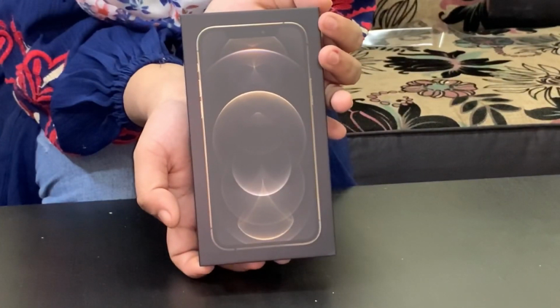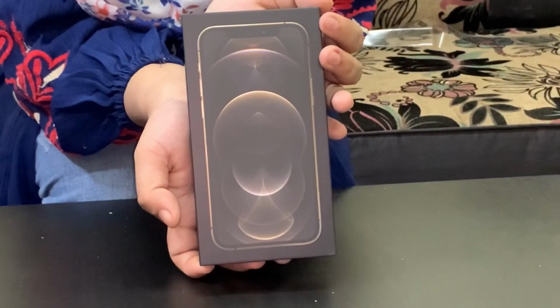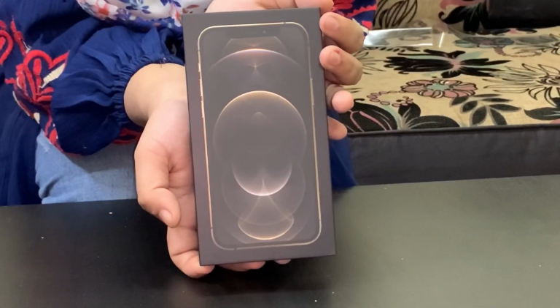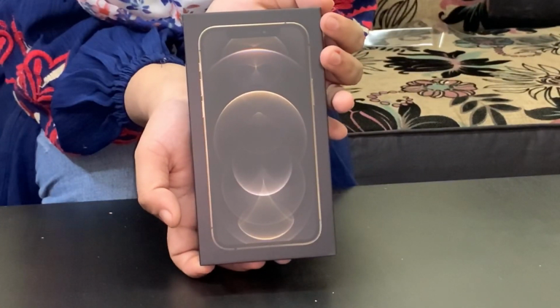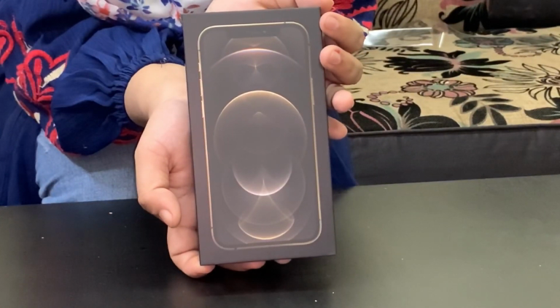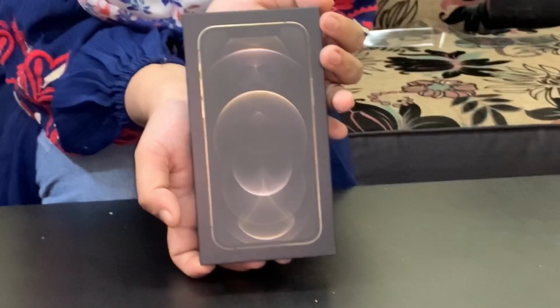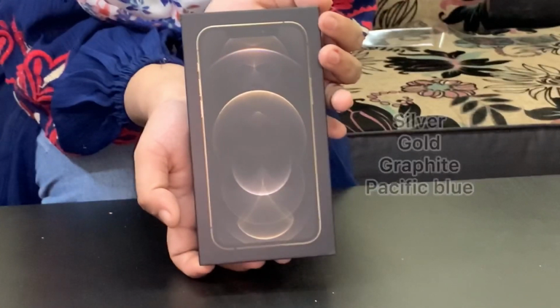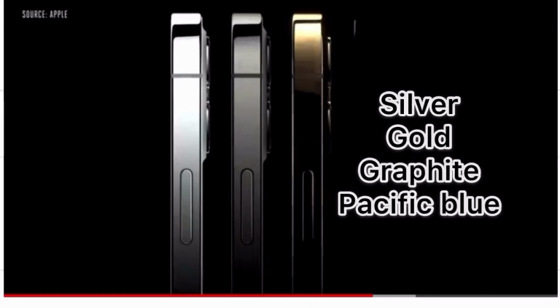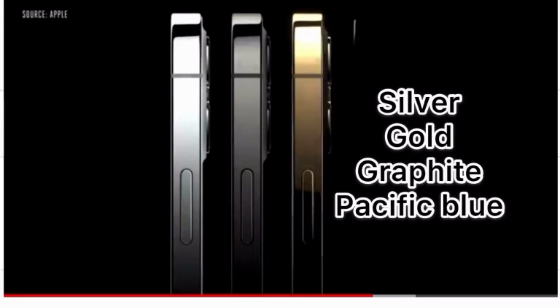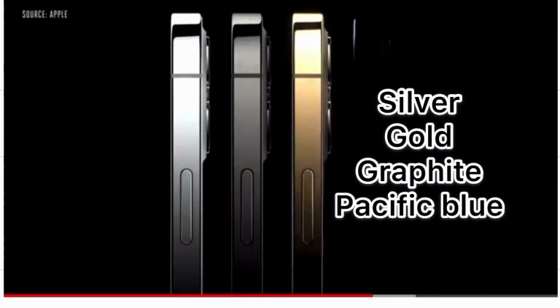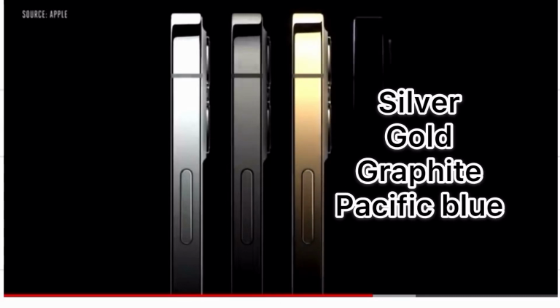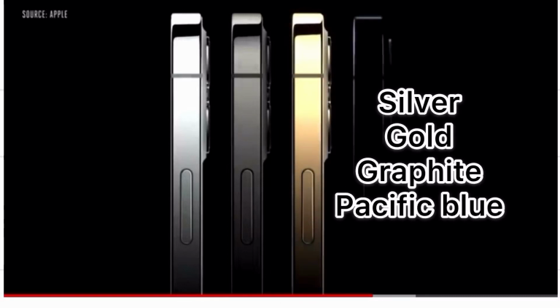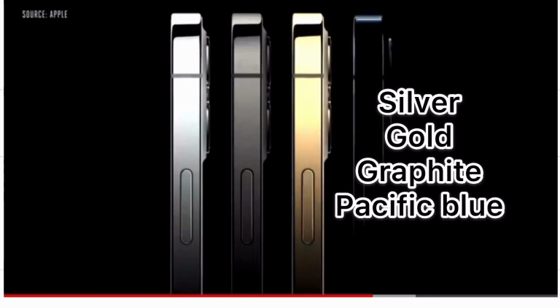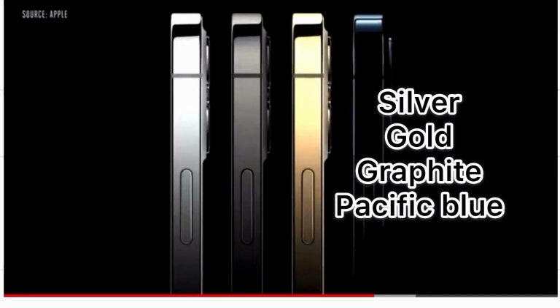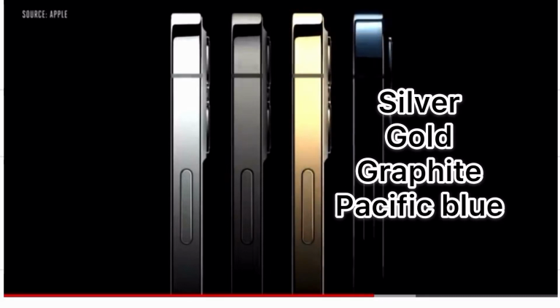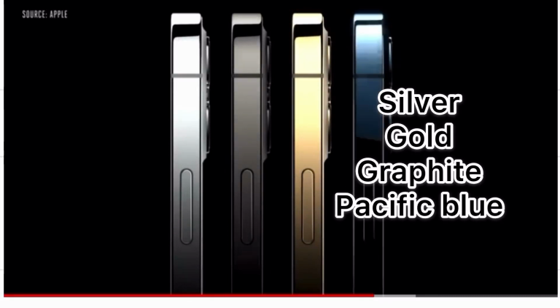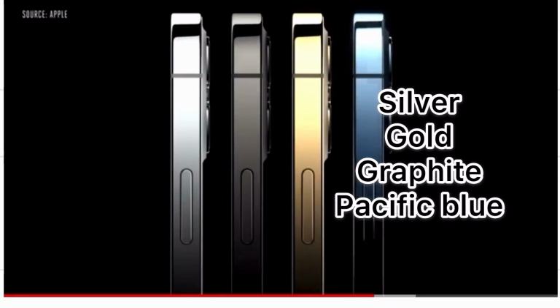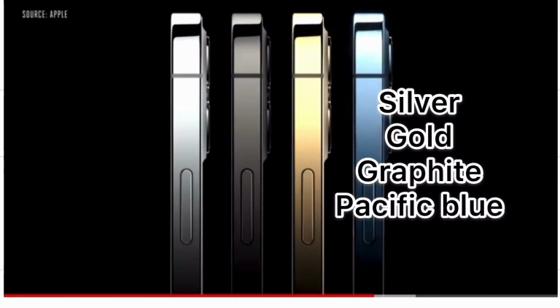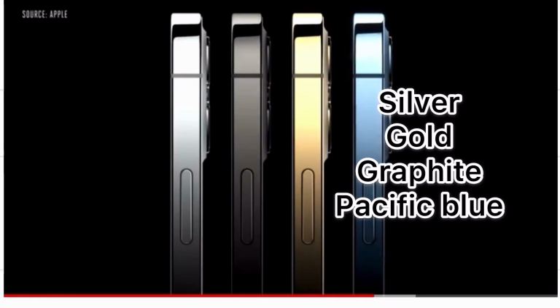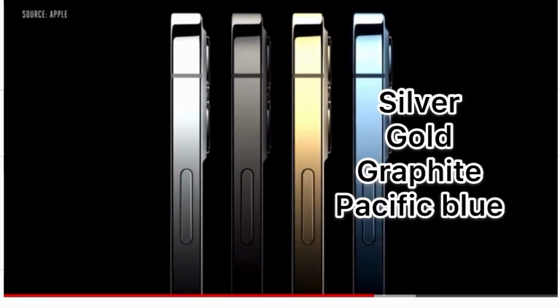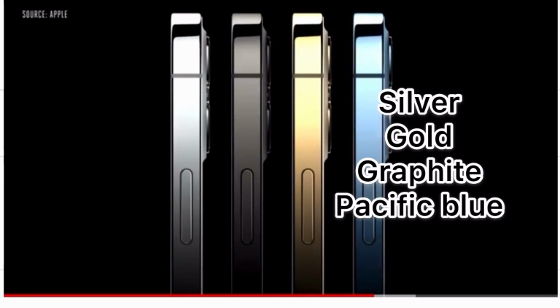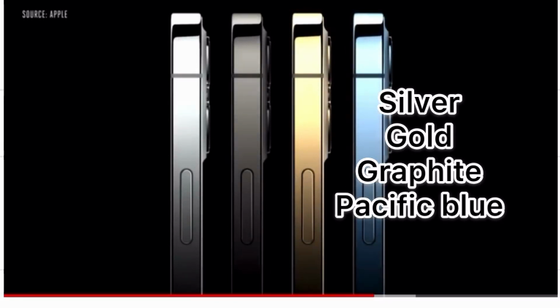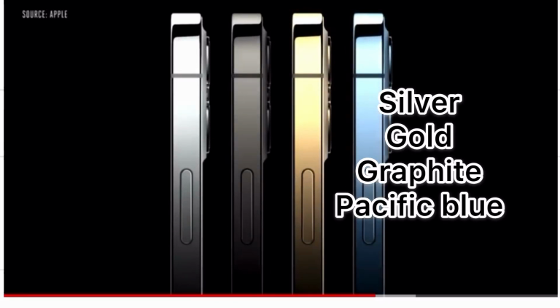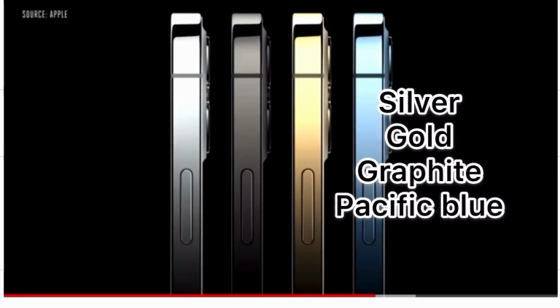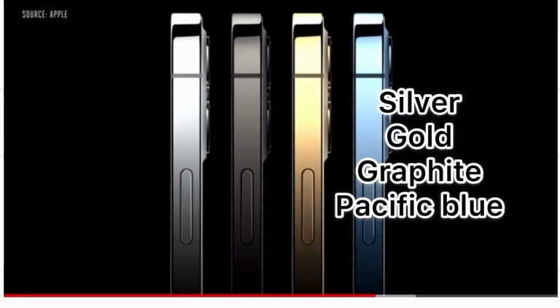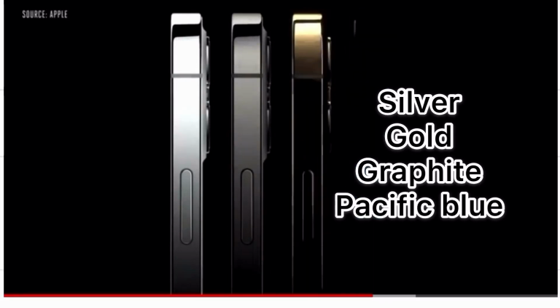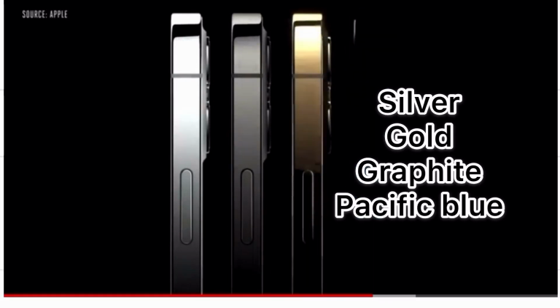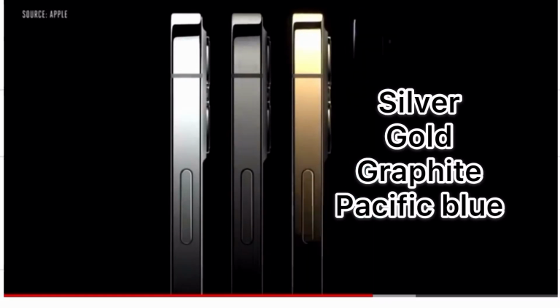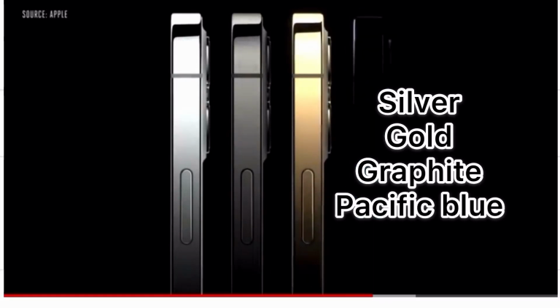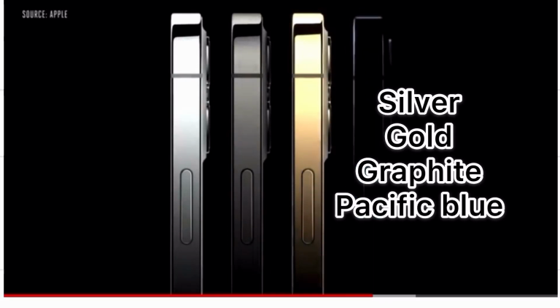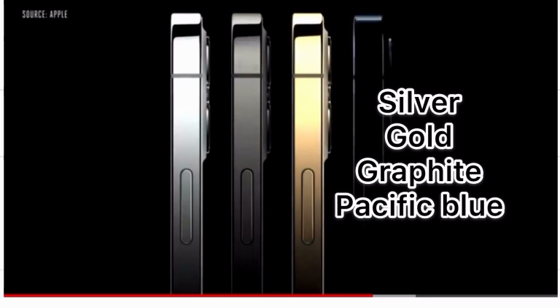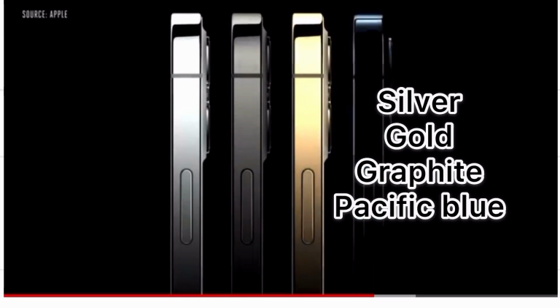There are 4 different colors available for the iPhone 12 Pro: silver, gold, graphite, and pacific blue.